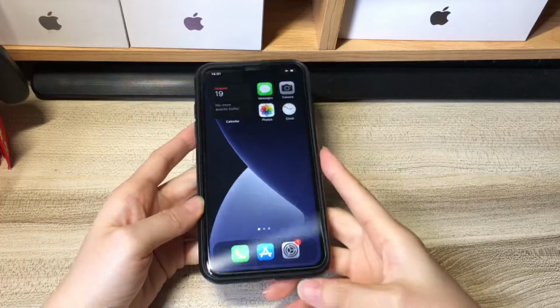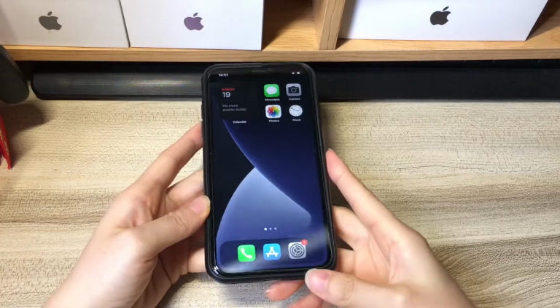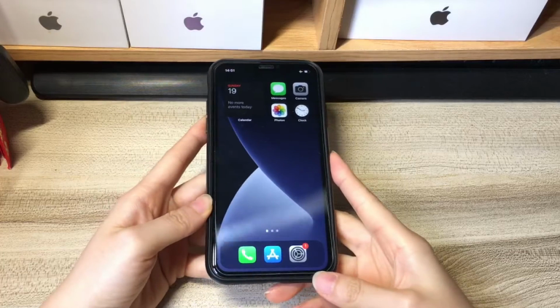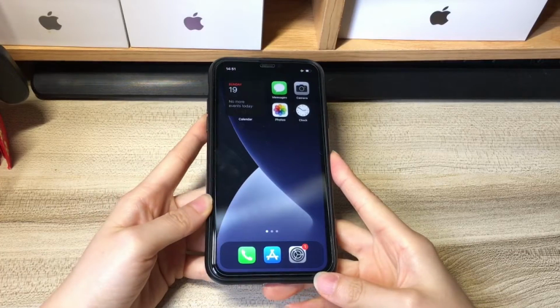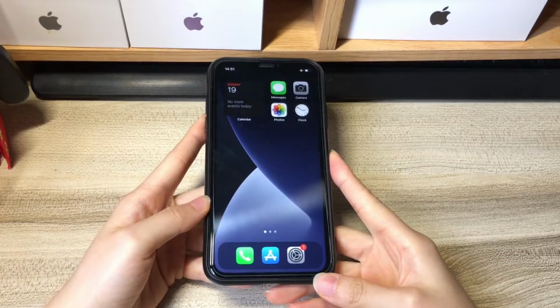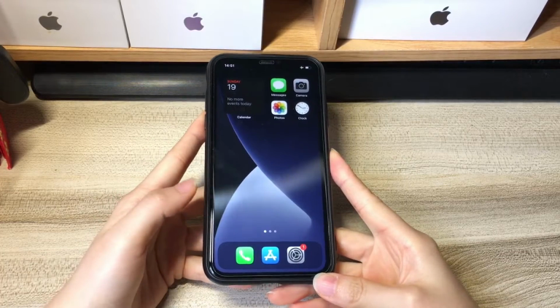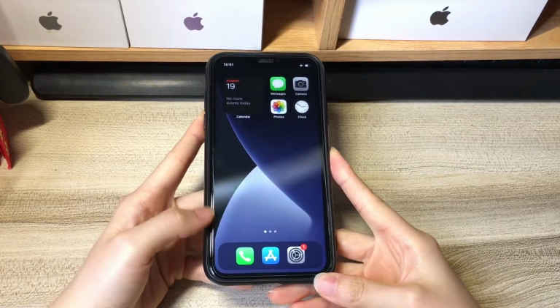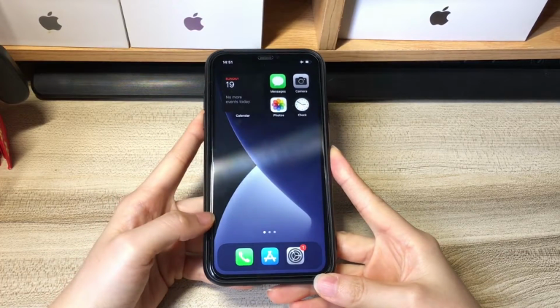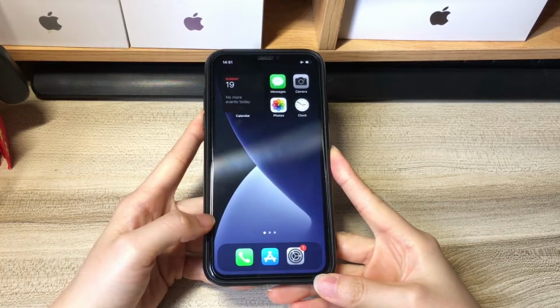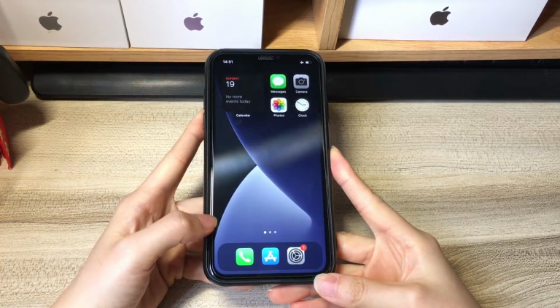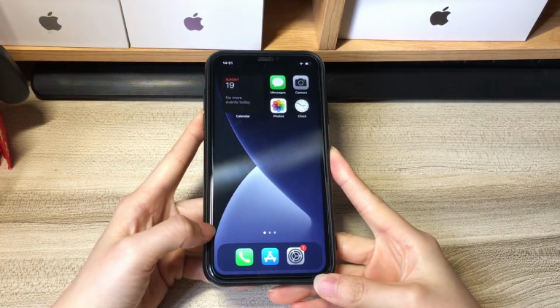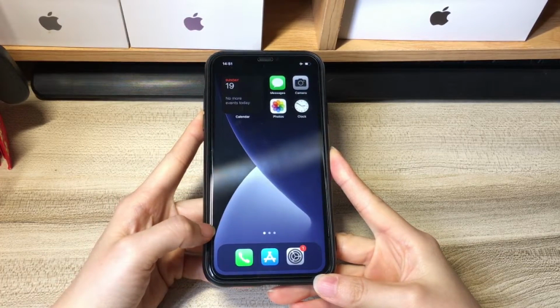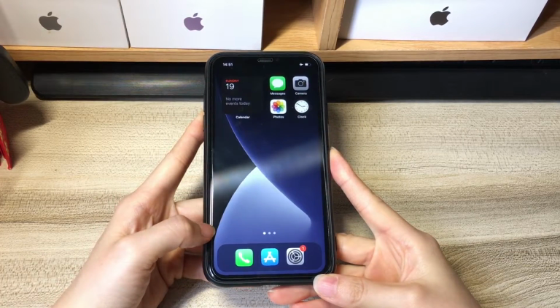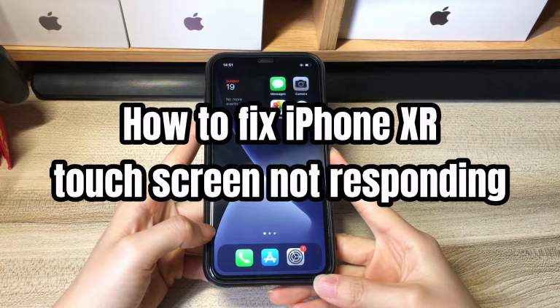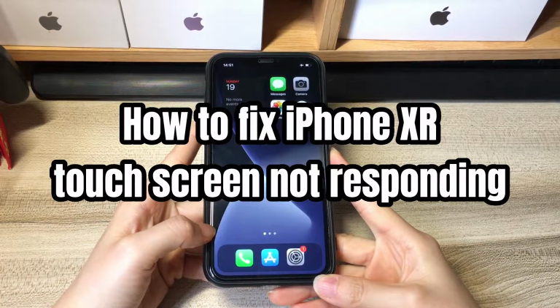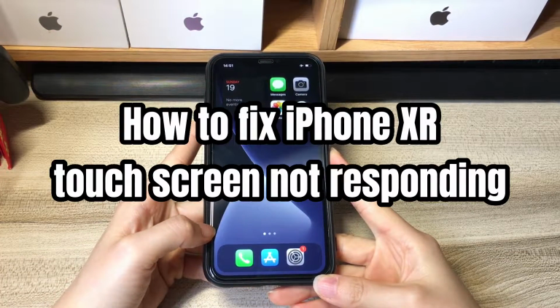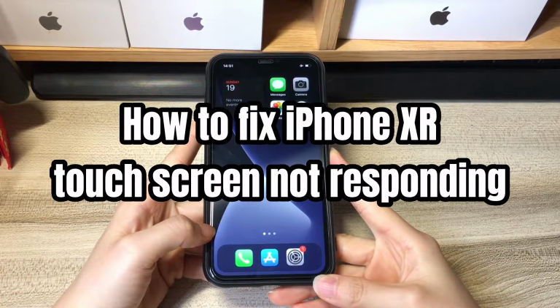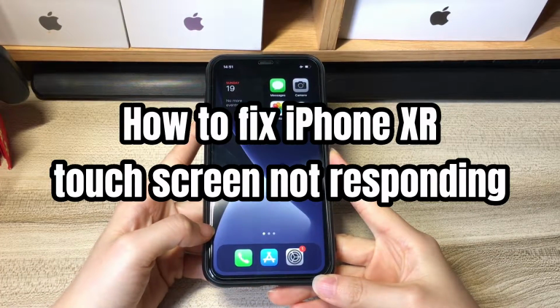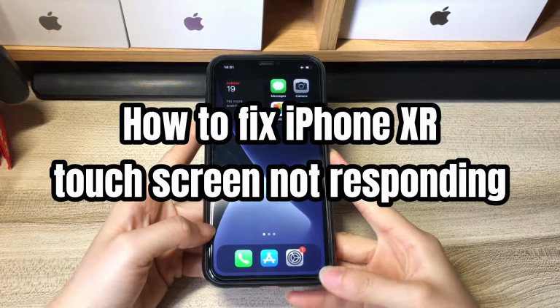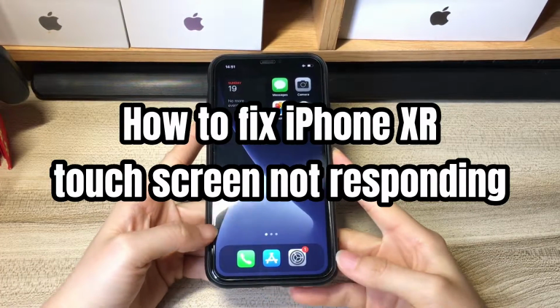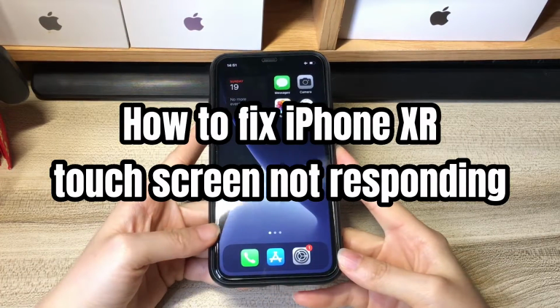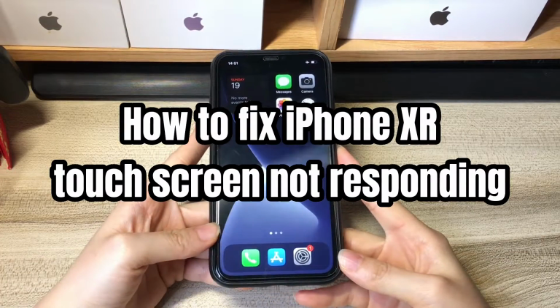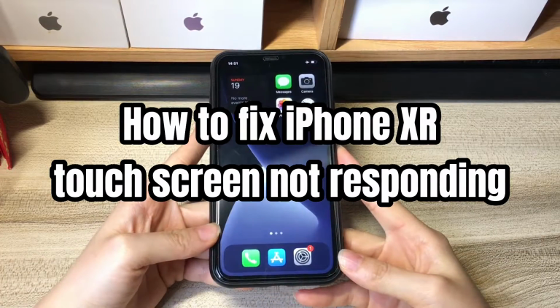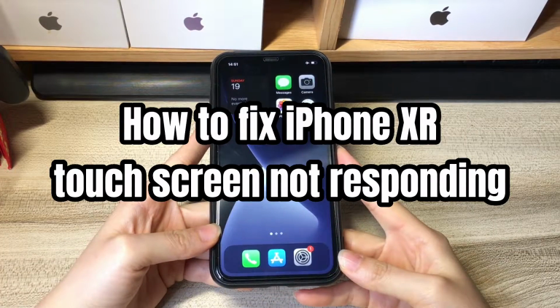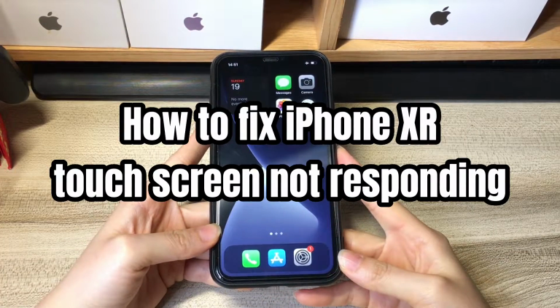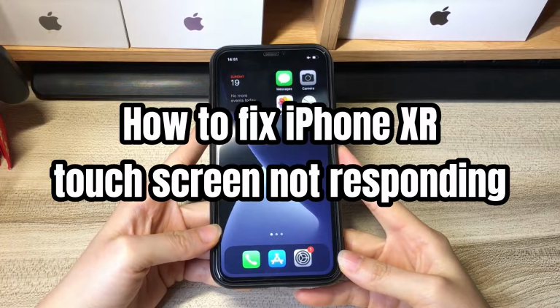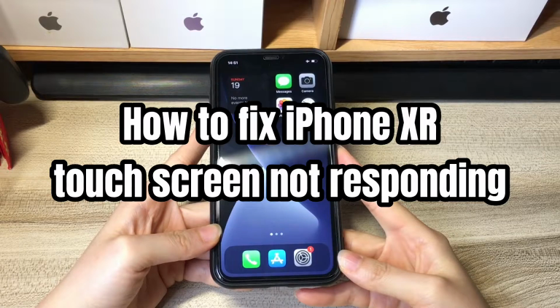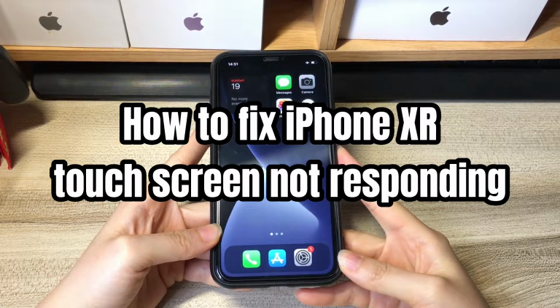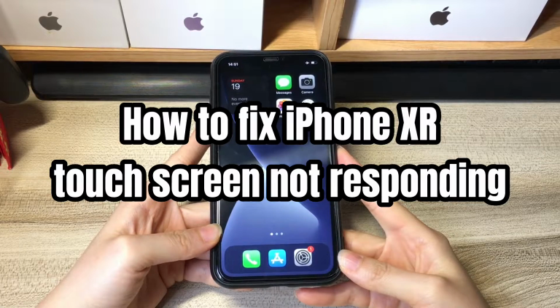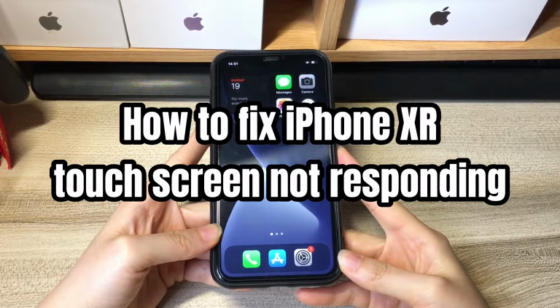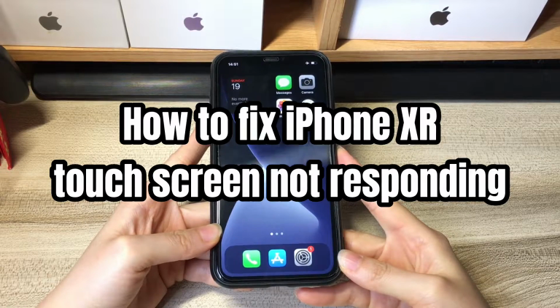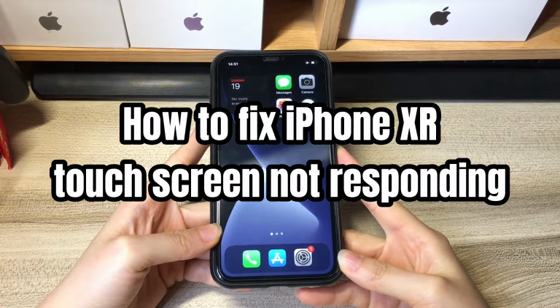Welcome to Byte Further. Today's video is about how to fix iPhone XR touchscreen not responding to touch.